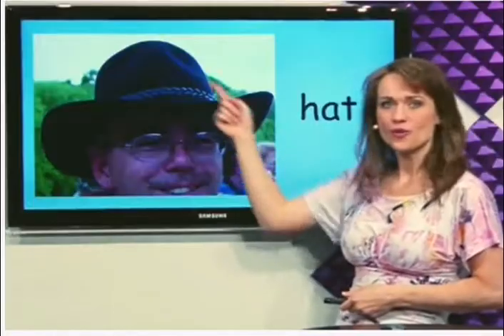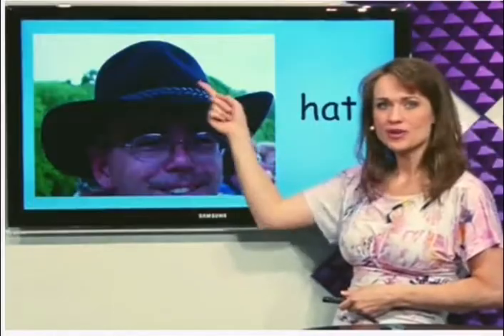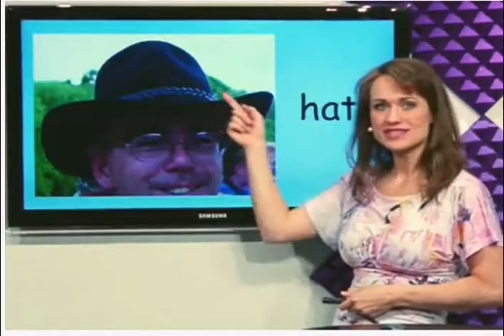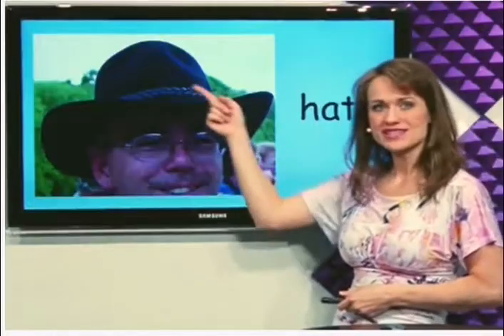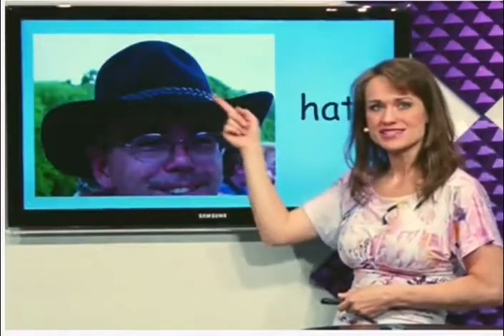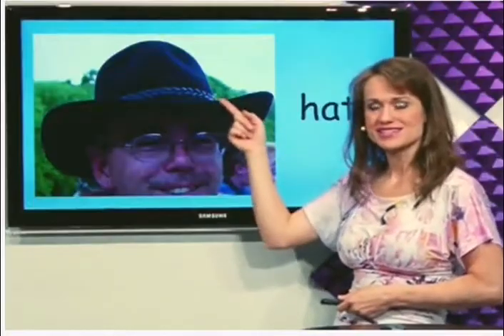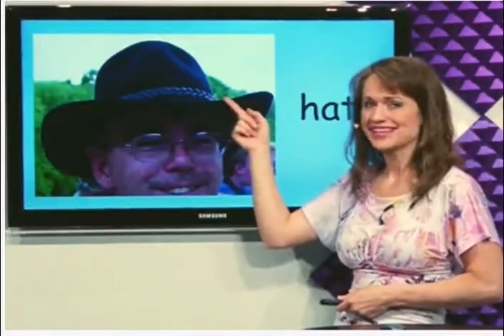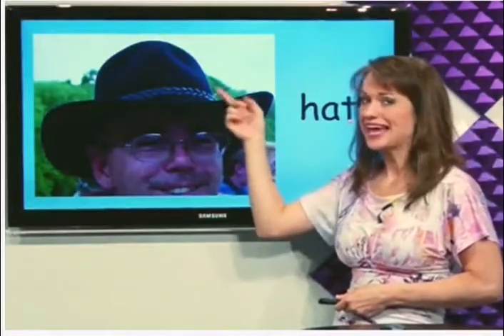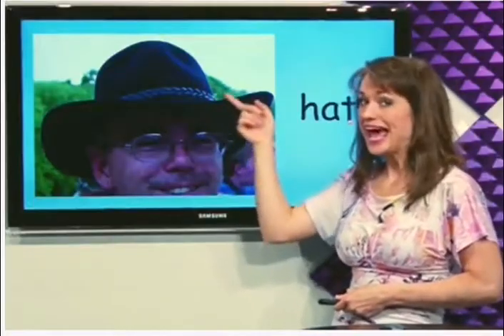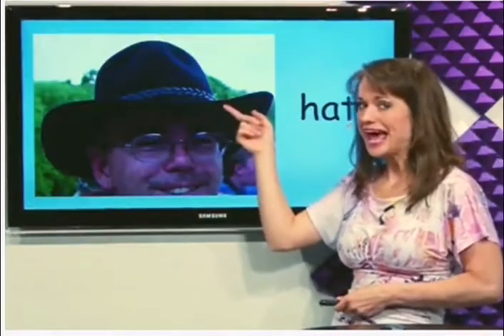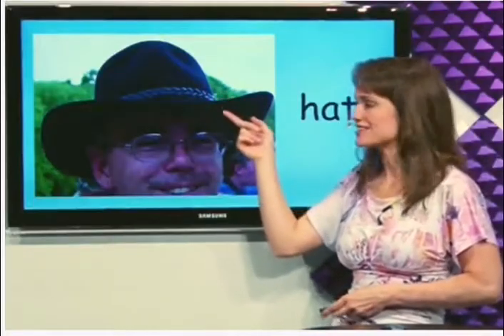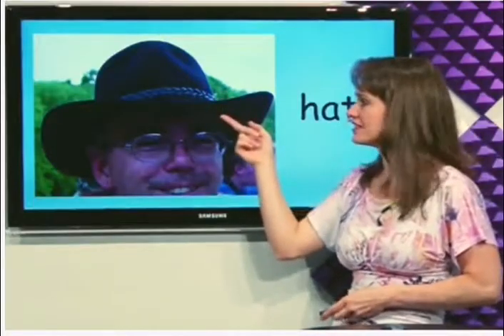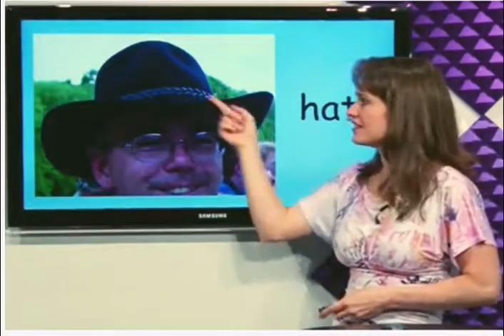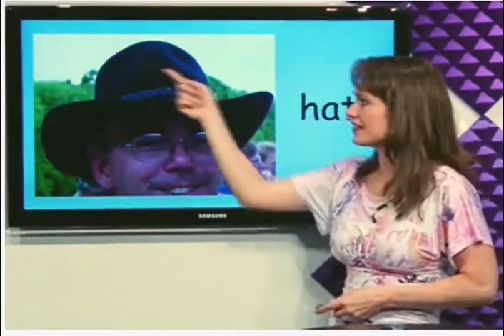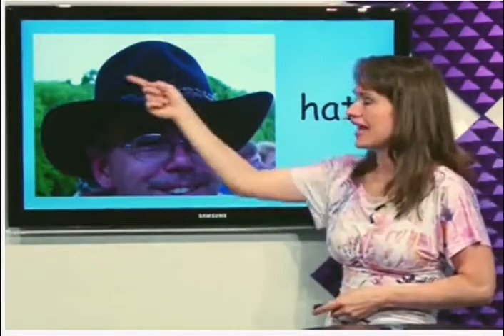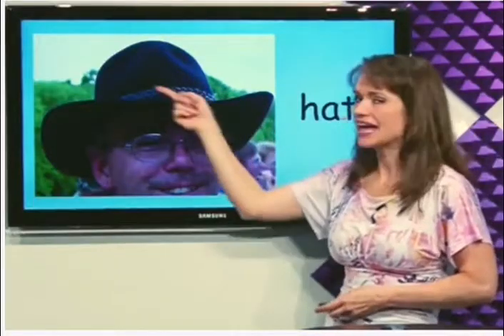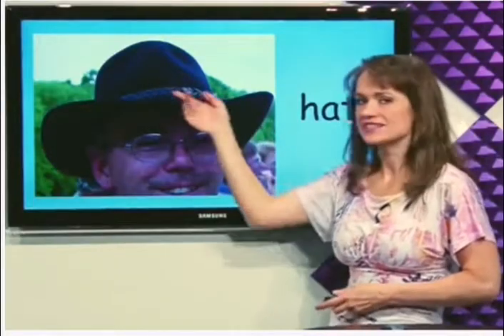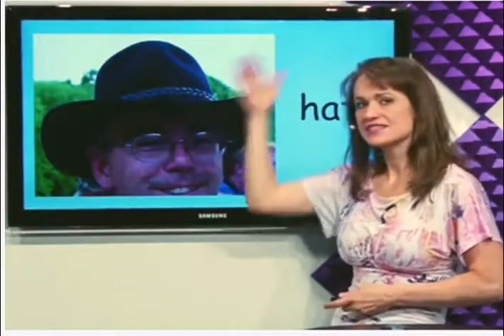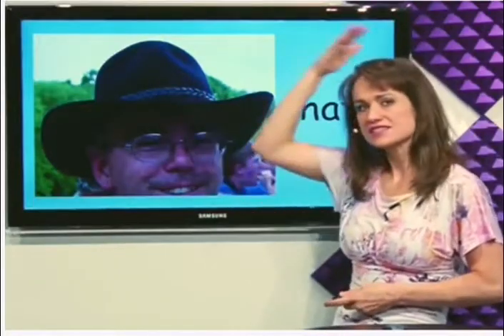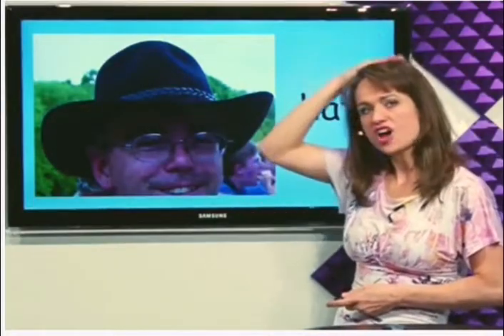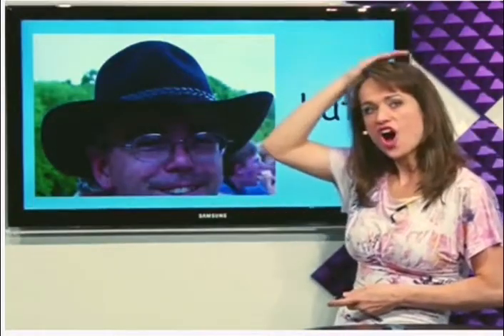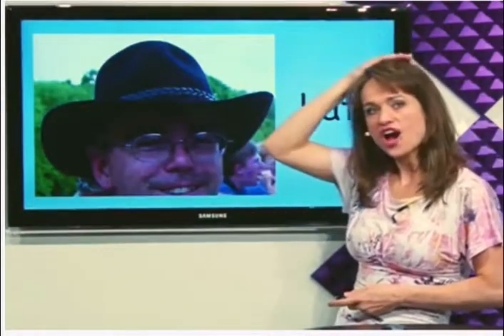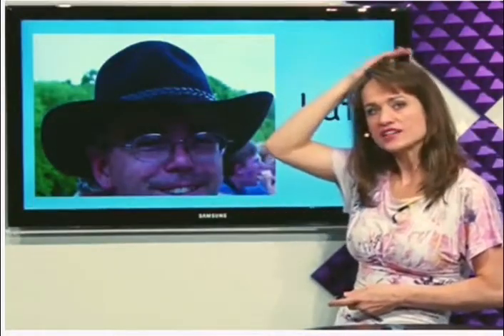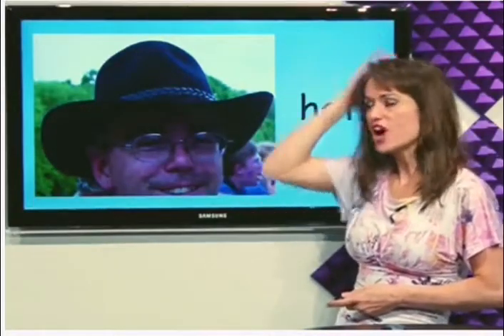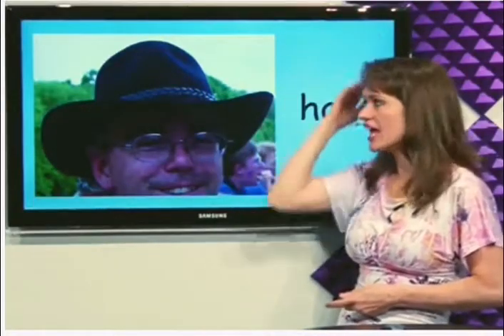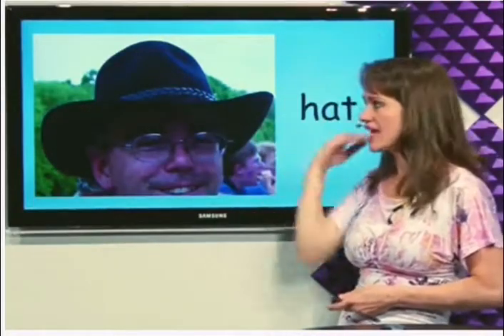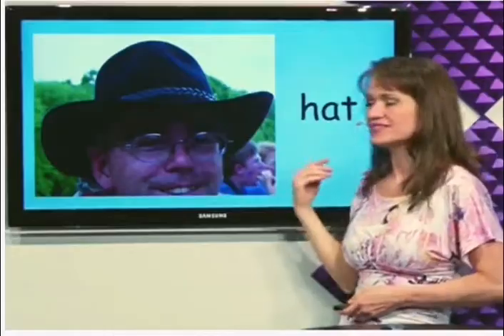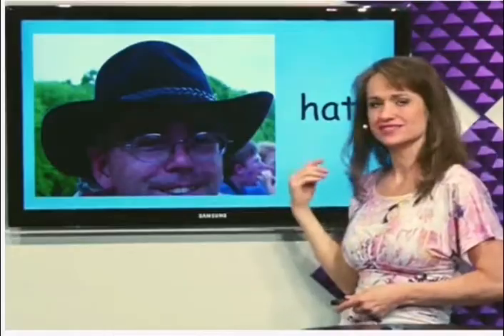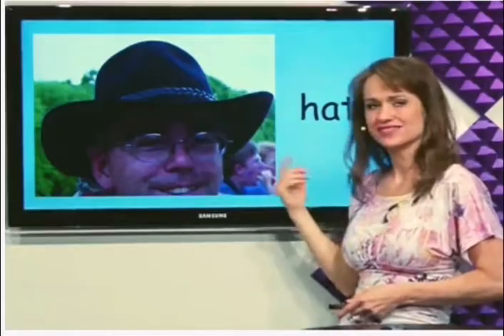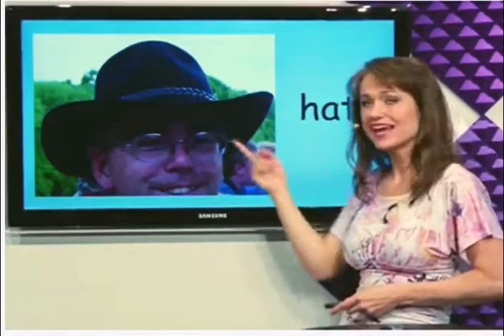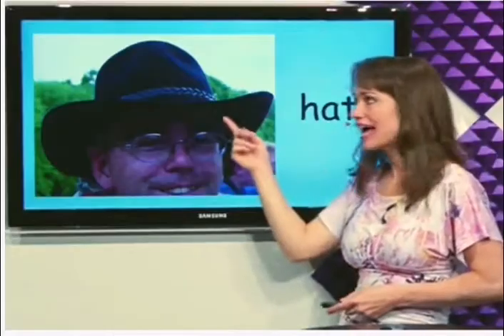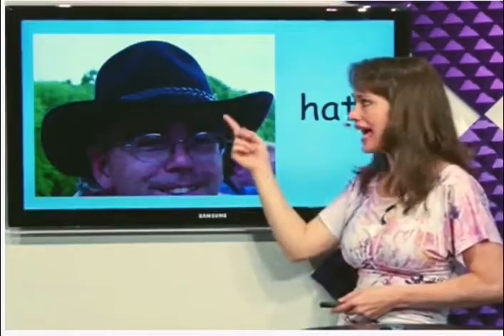What's this? Hat. The hat sits on our head. Hat.